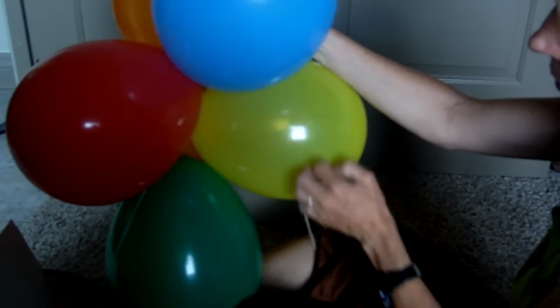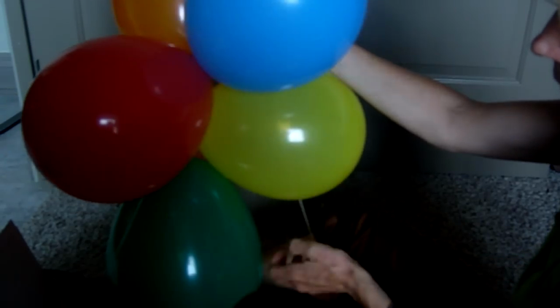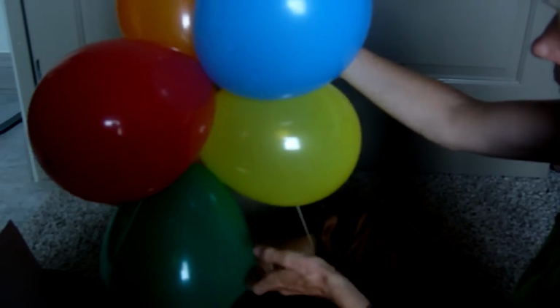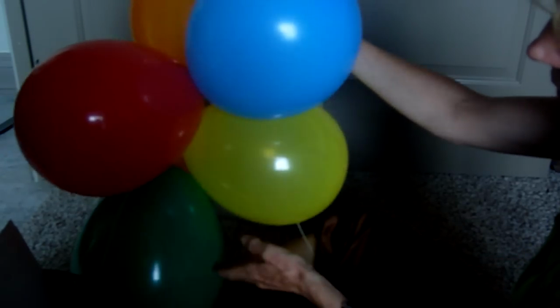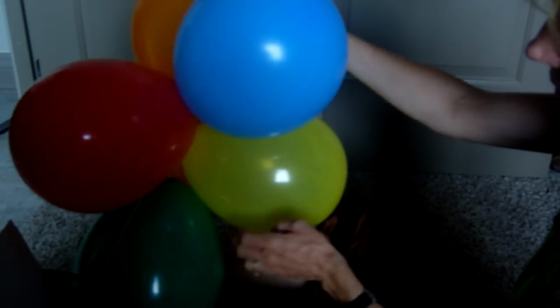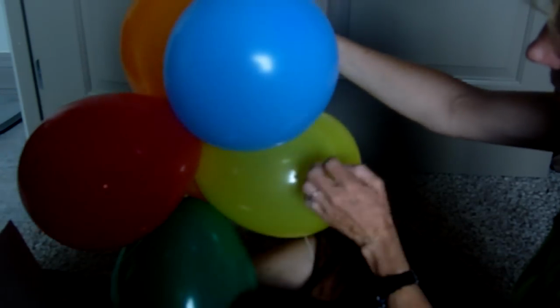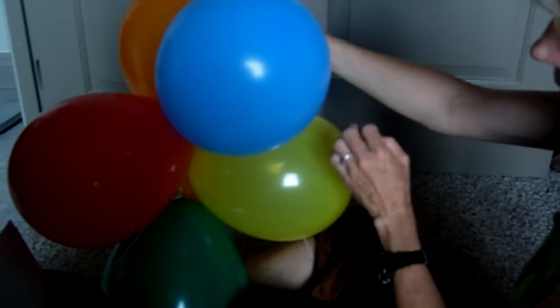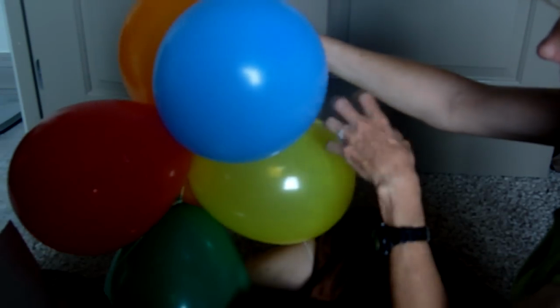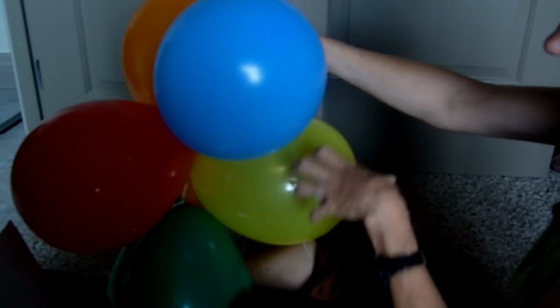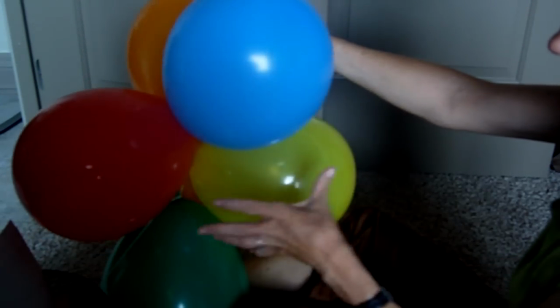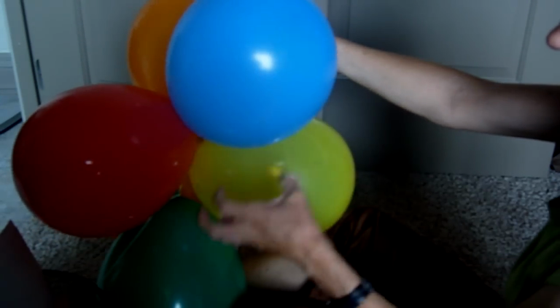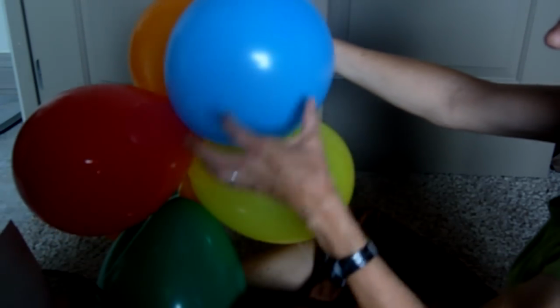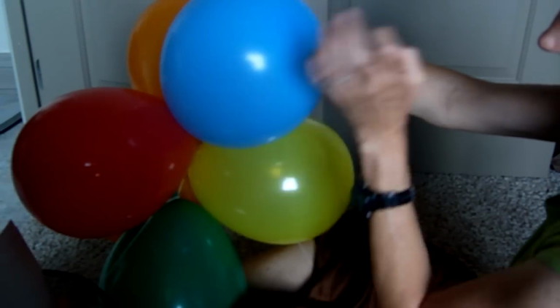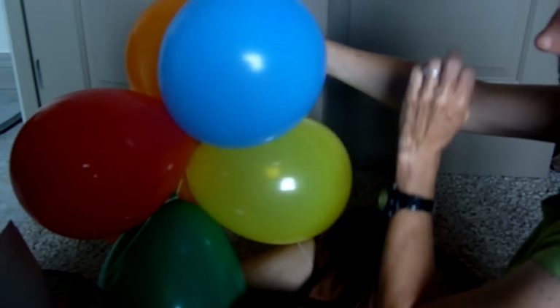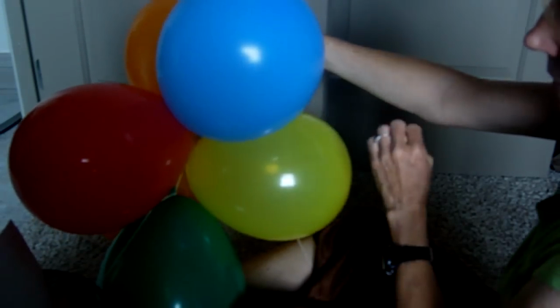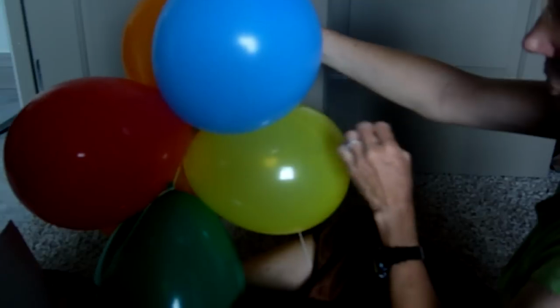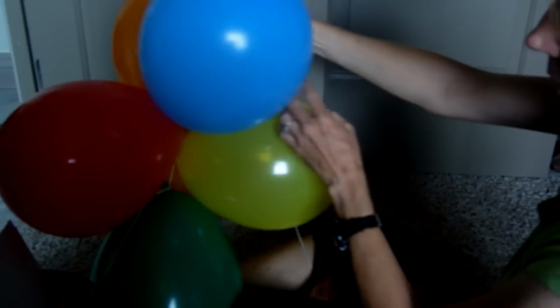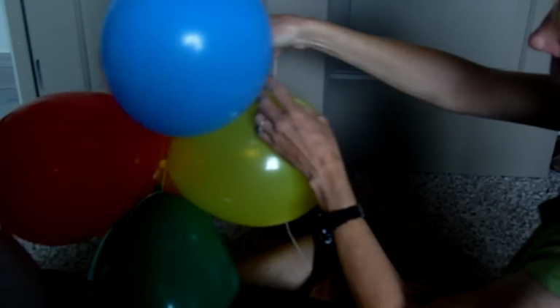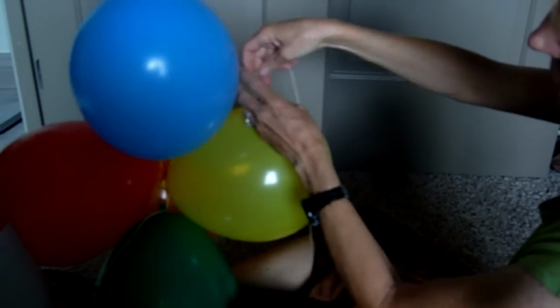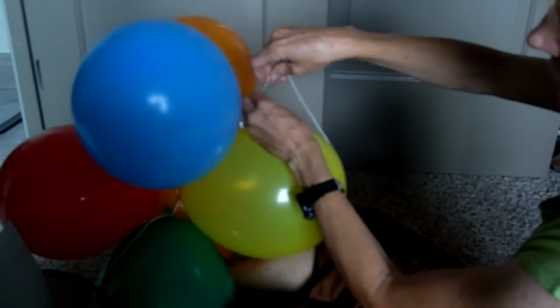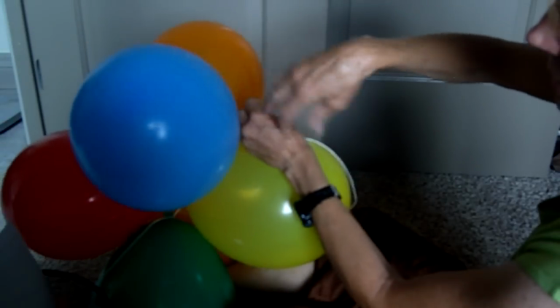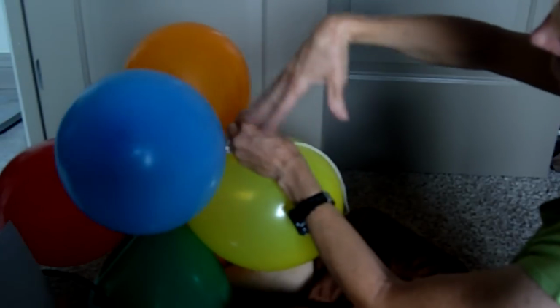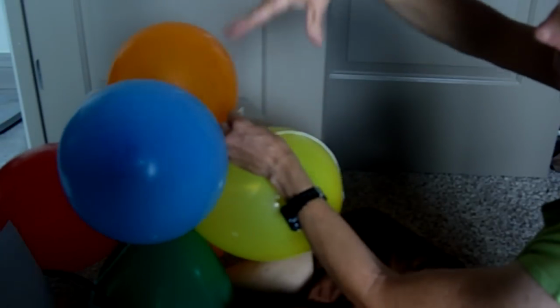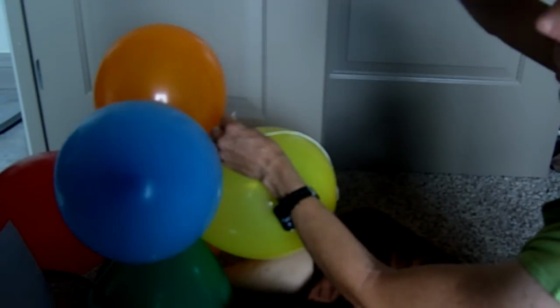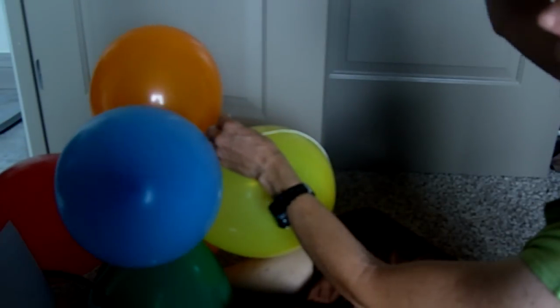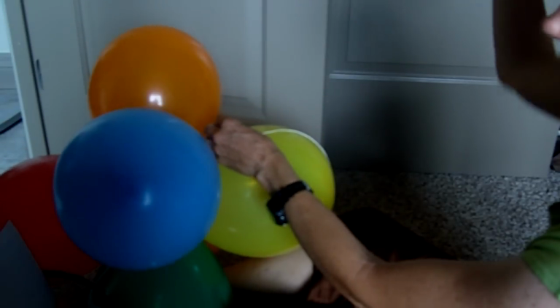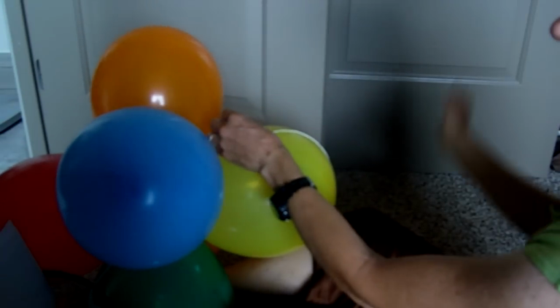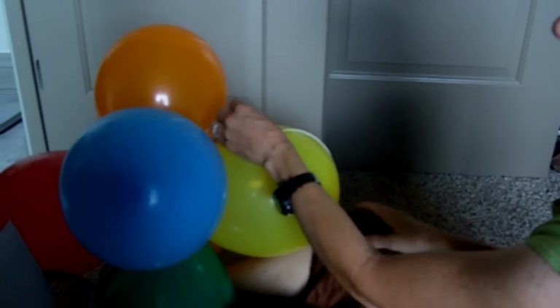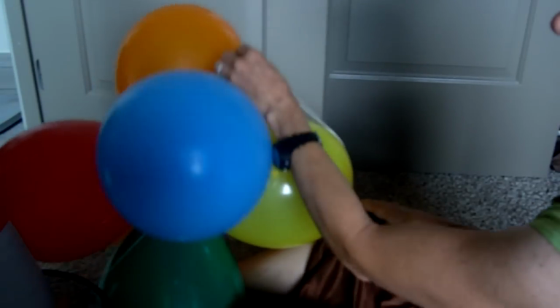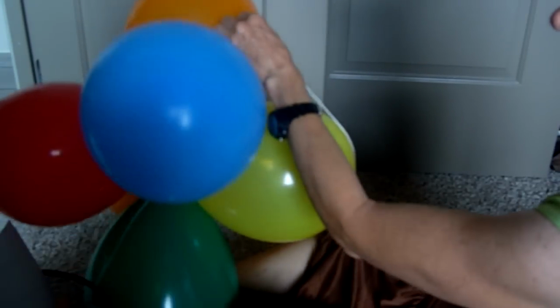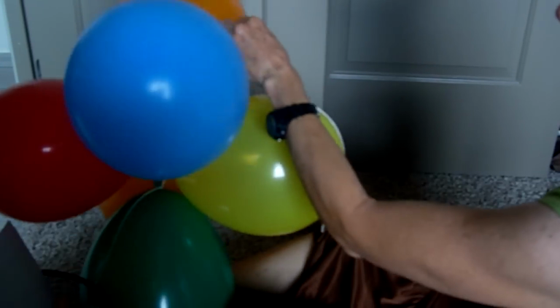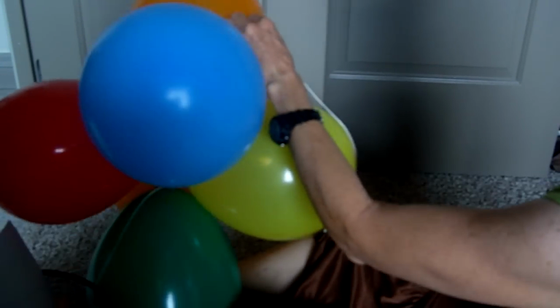That way you get a nice tight bunch of the balloons, and it just keeps going. And there's your balloon arch.